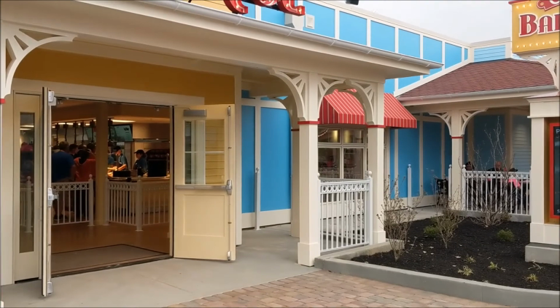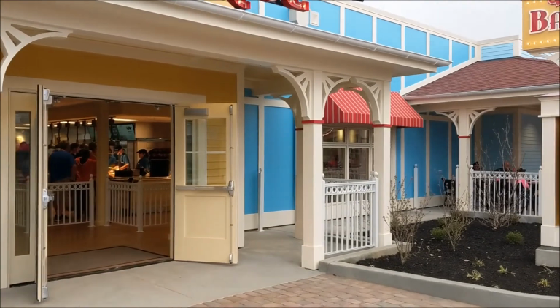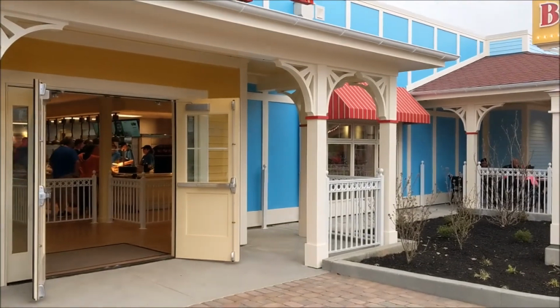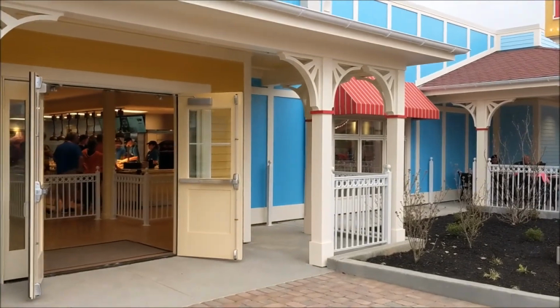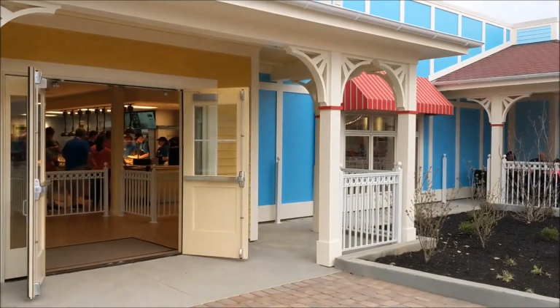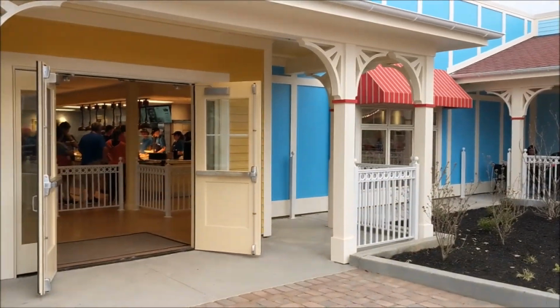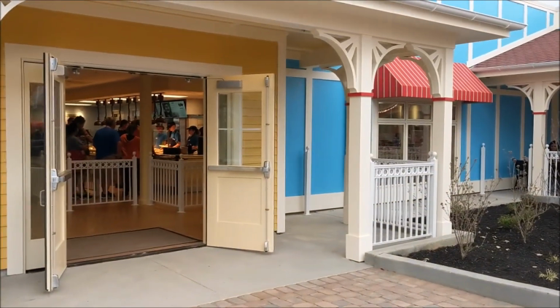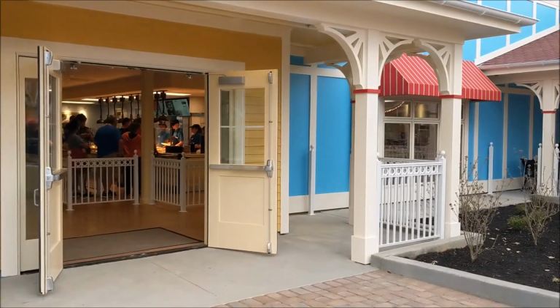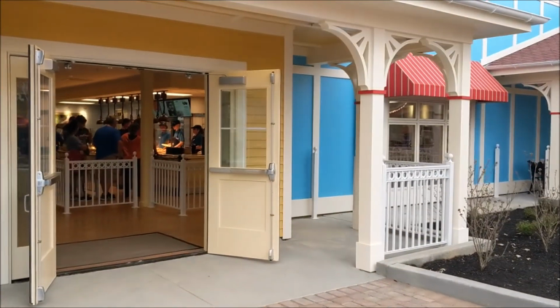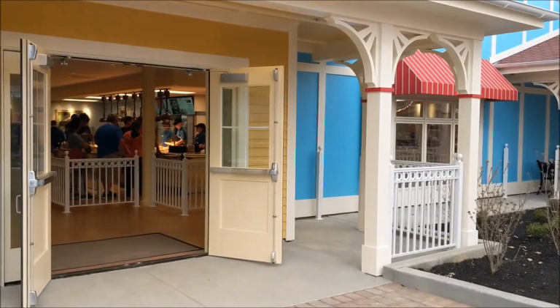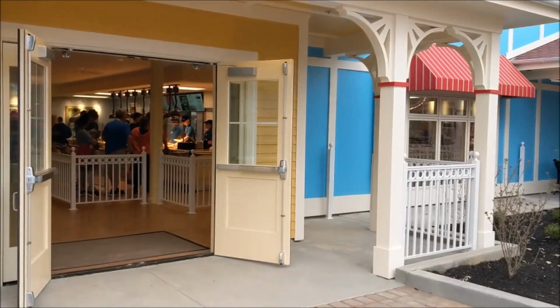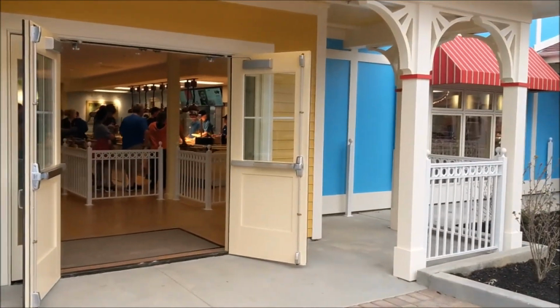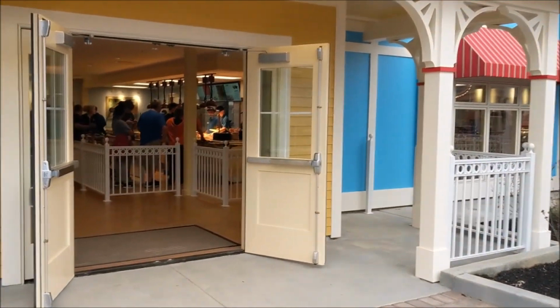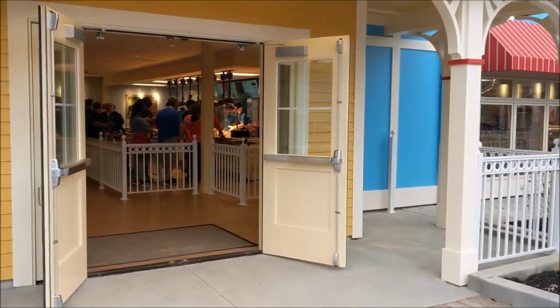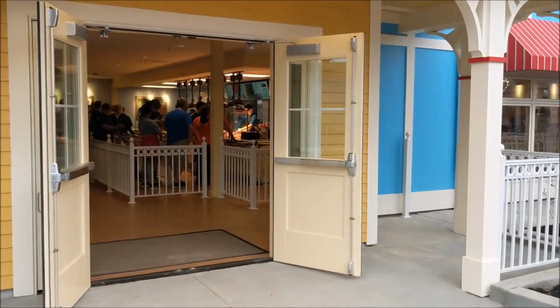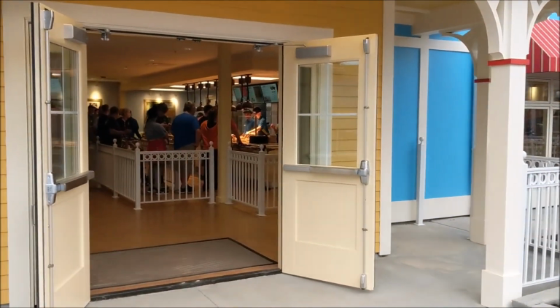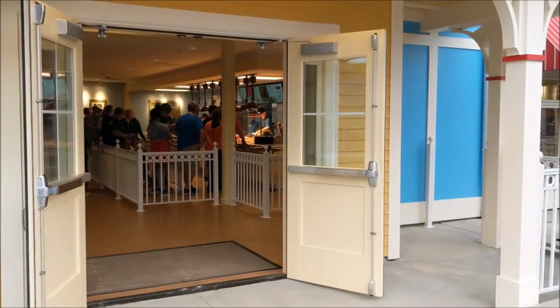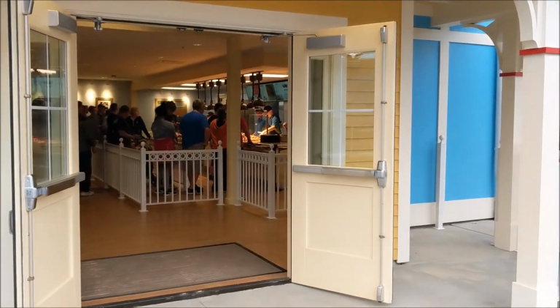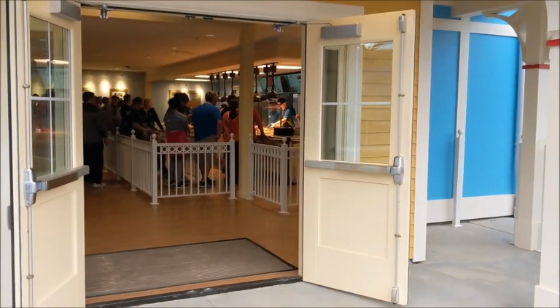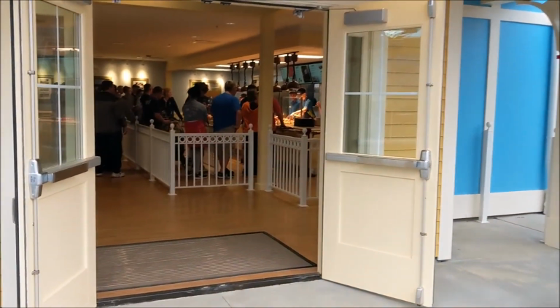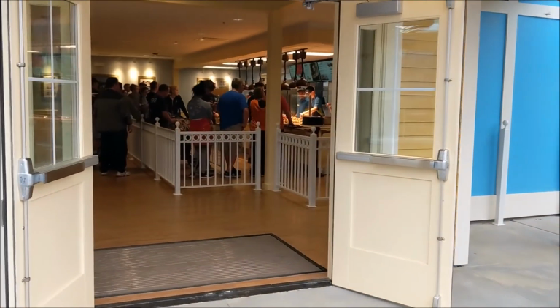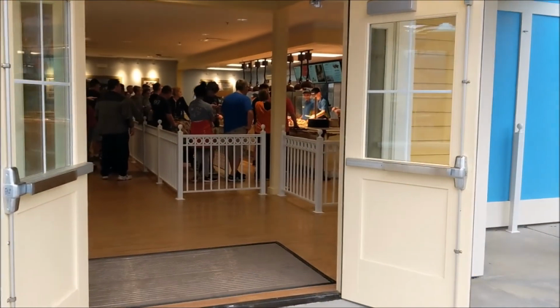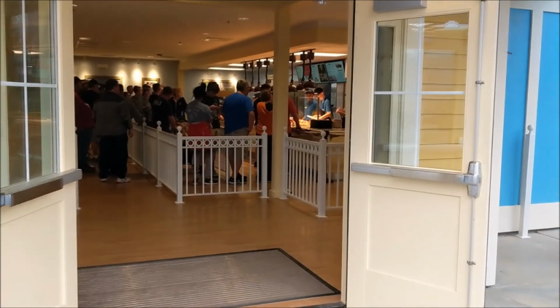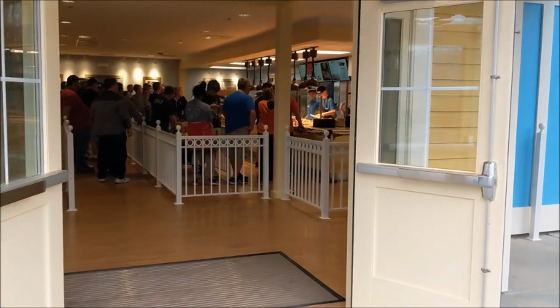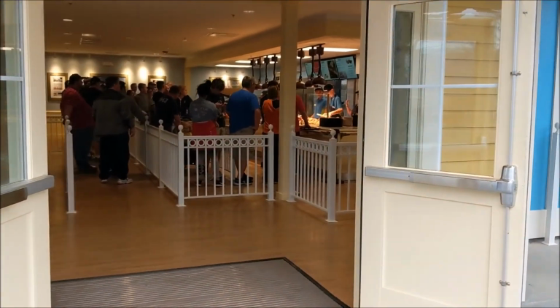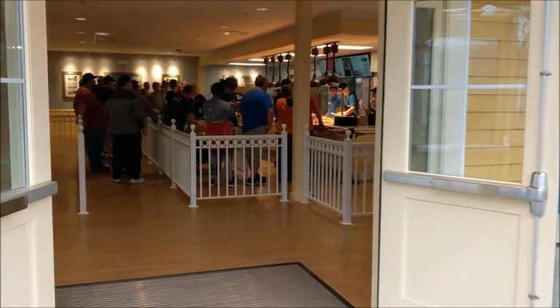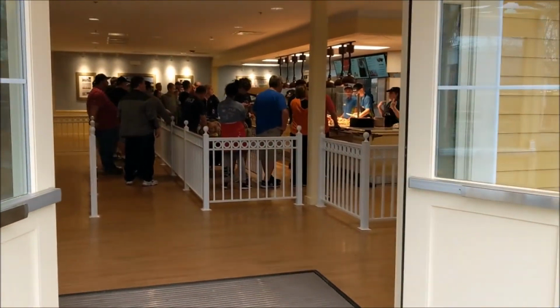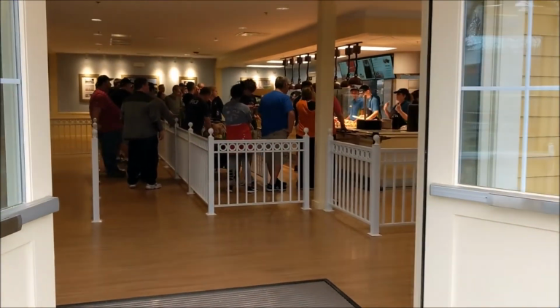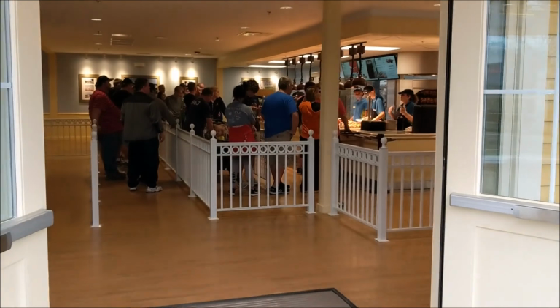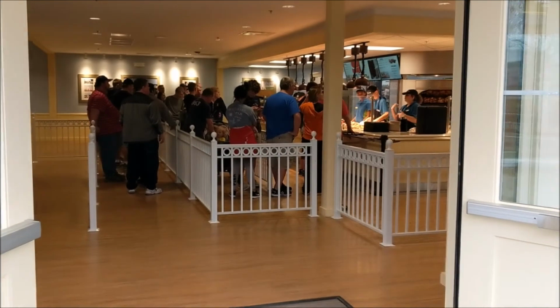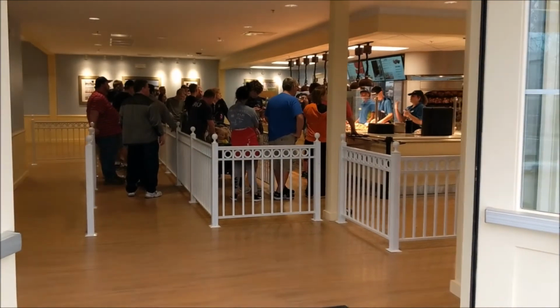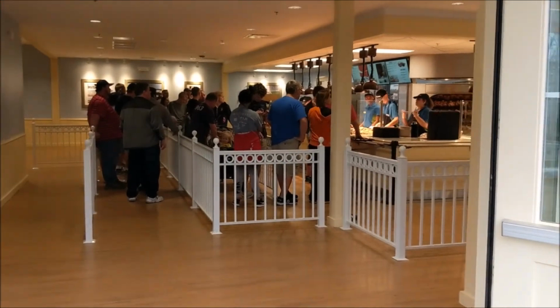Here is the entryway, which is very well done. It blends in with the midway of Kony Mall nicely.